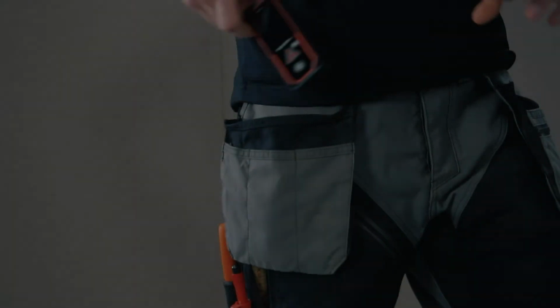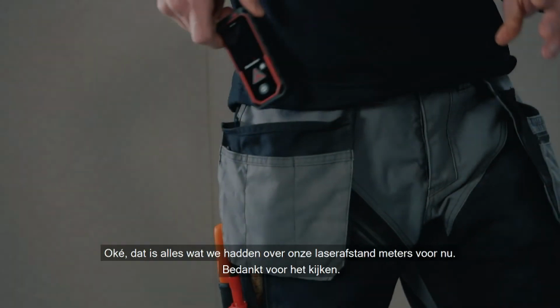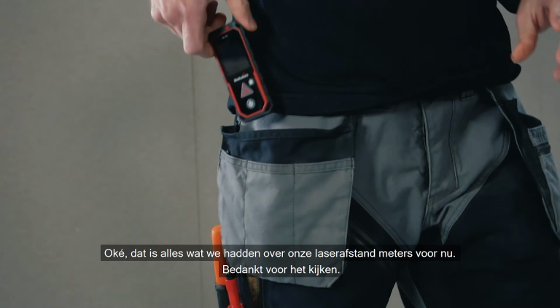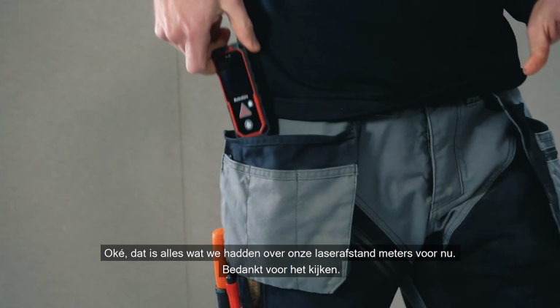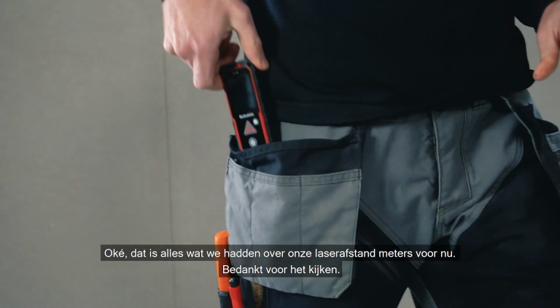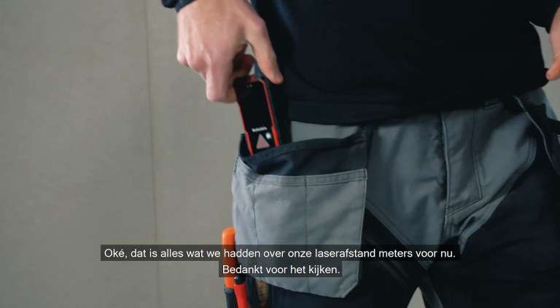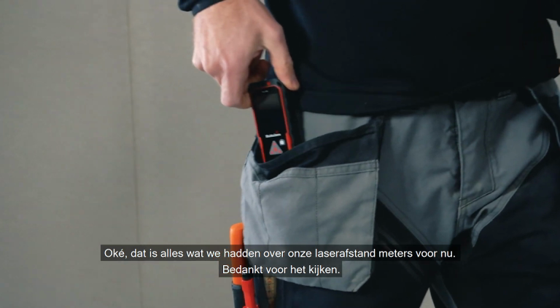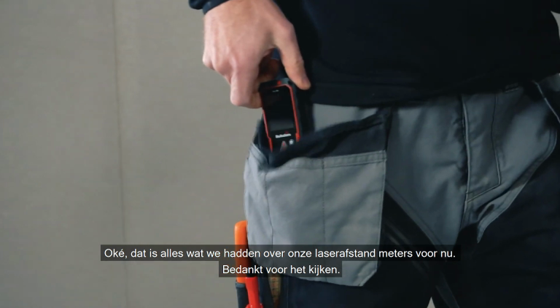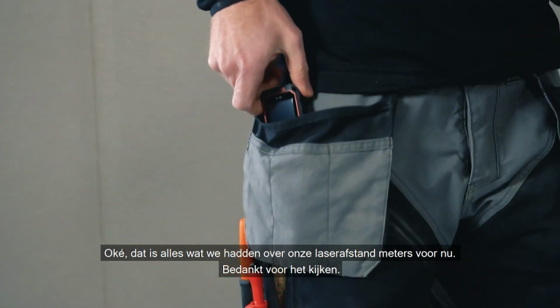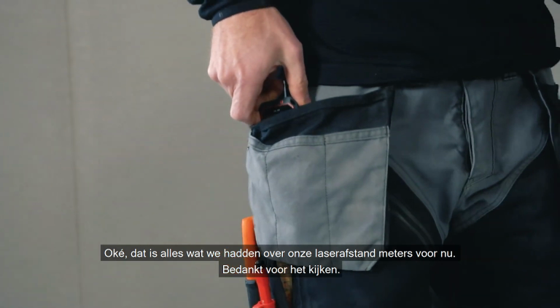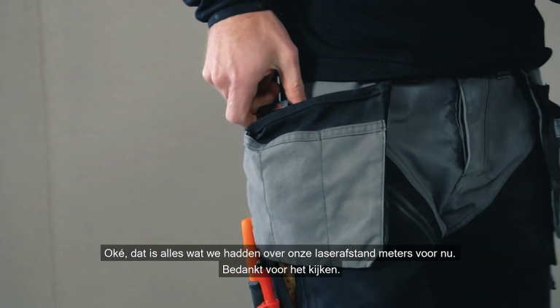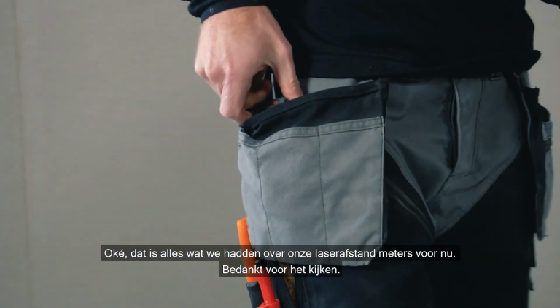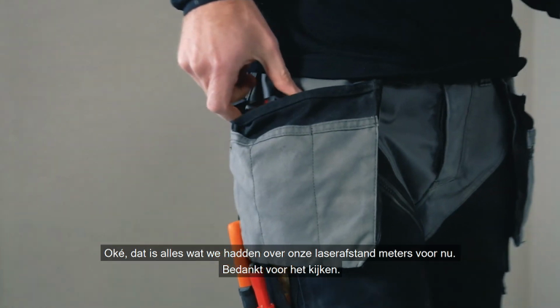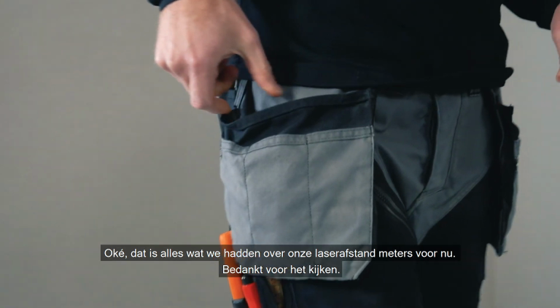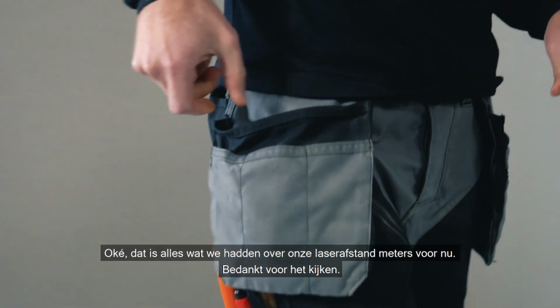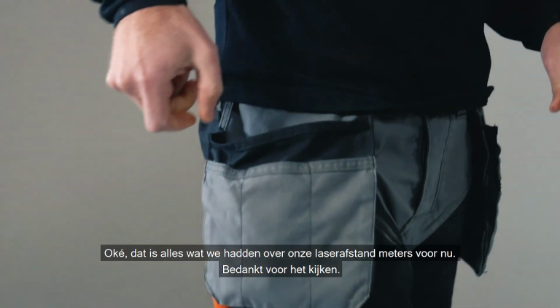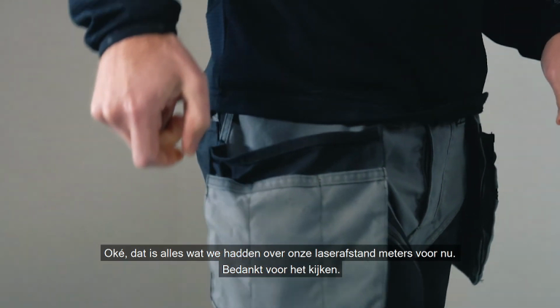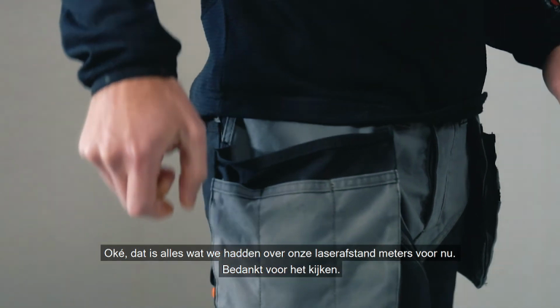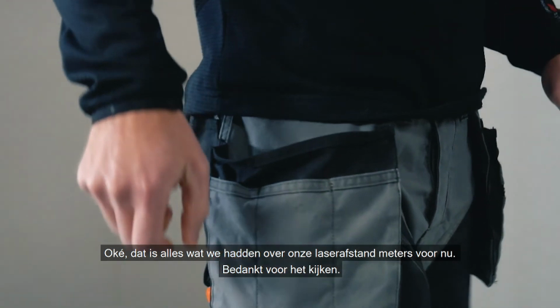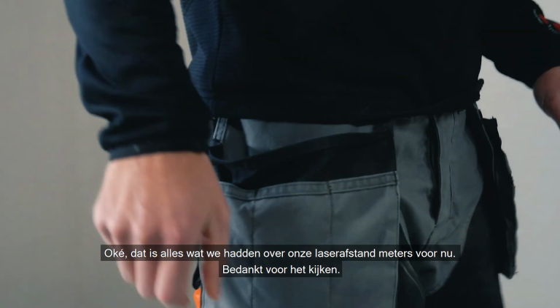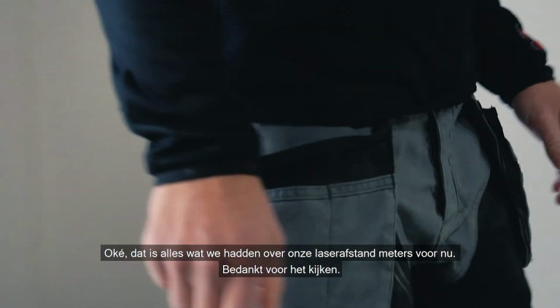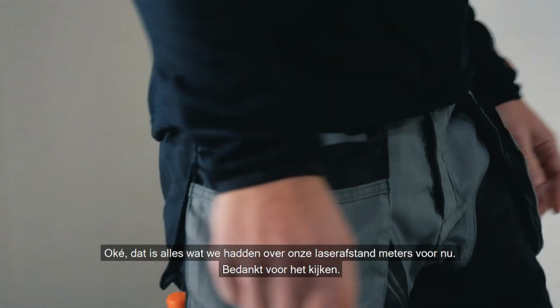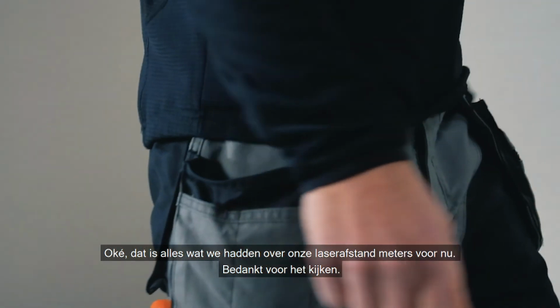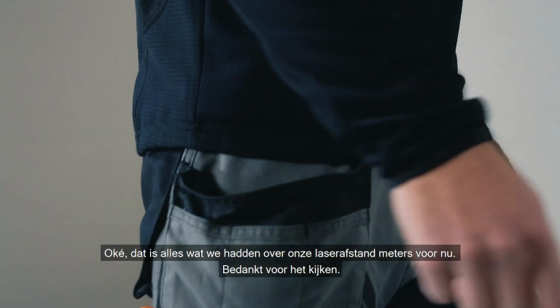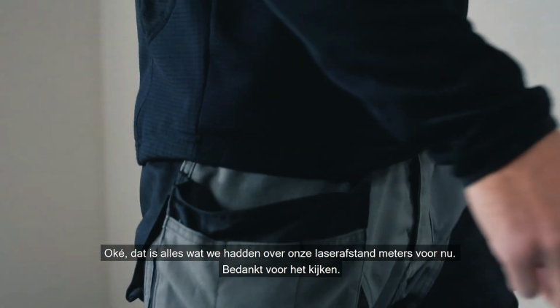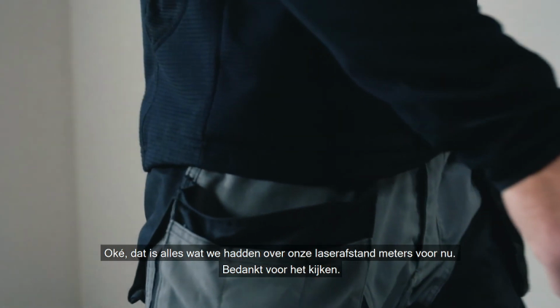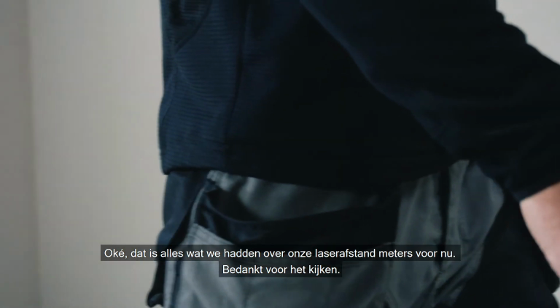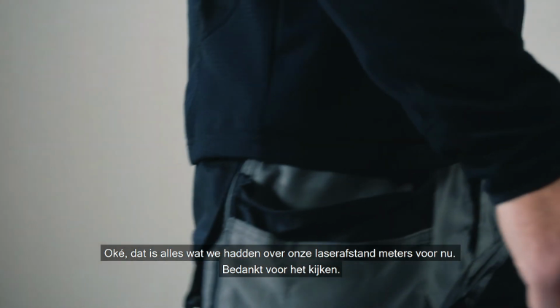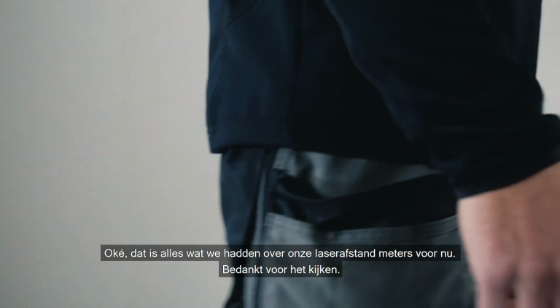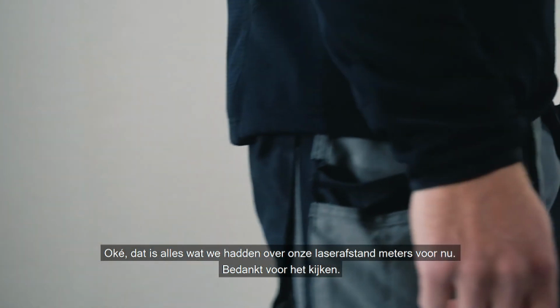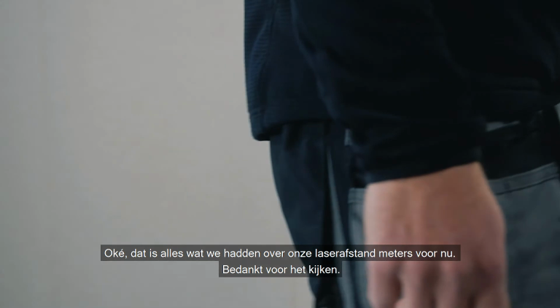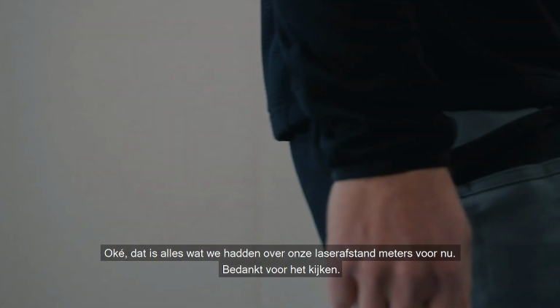That's all we had about our laser distance meters for now. Thank you for watching.